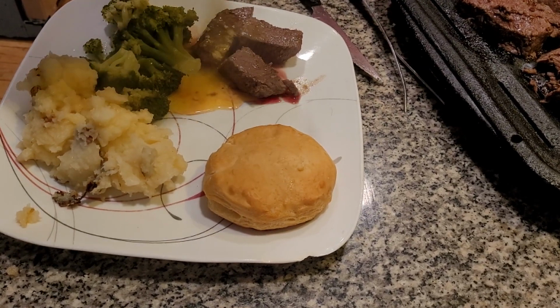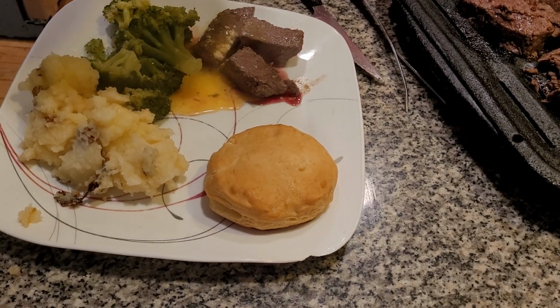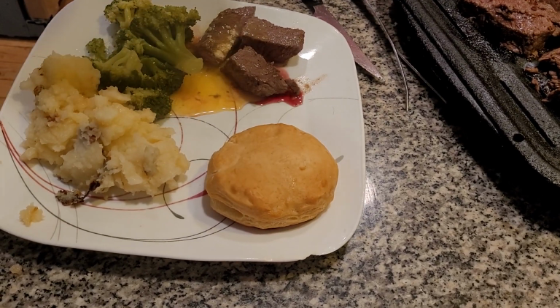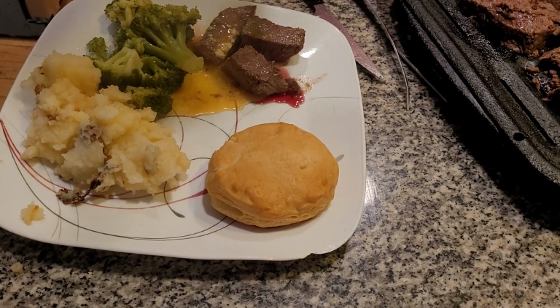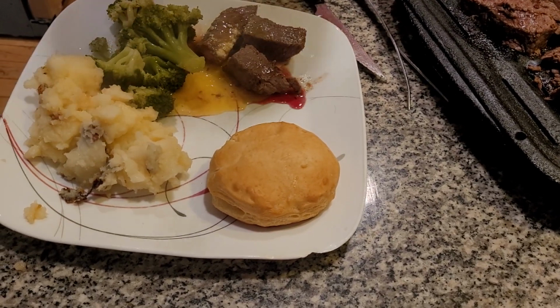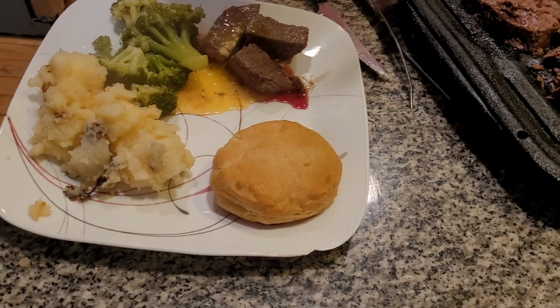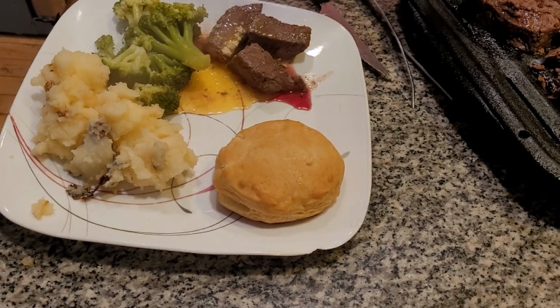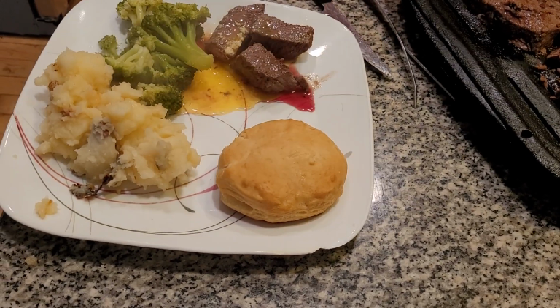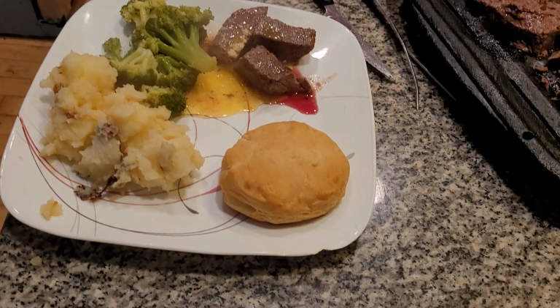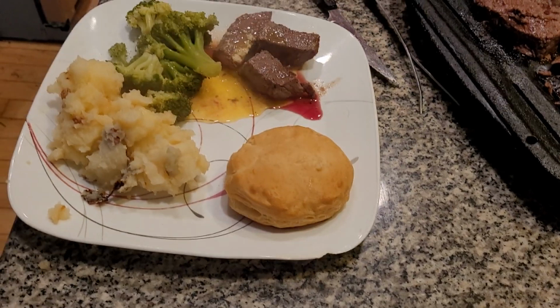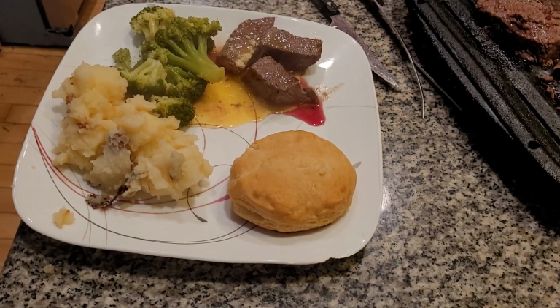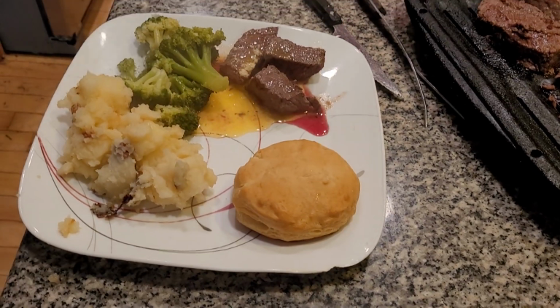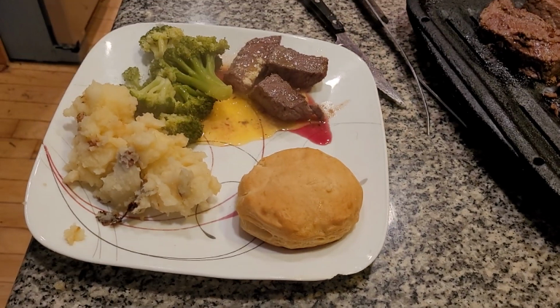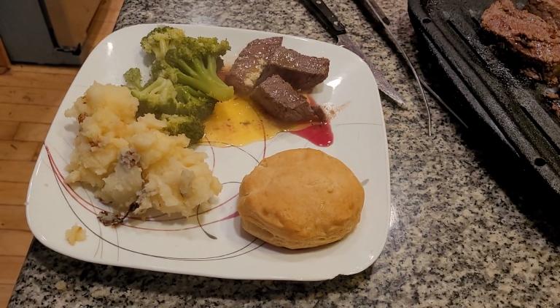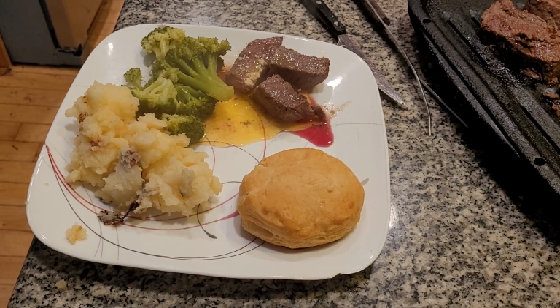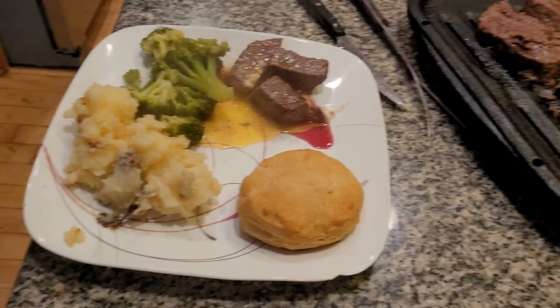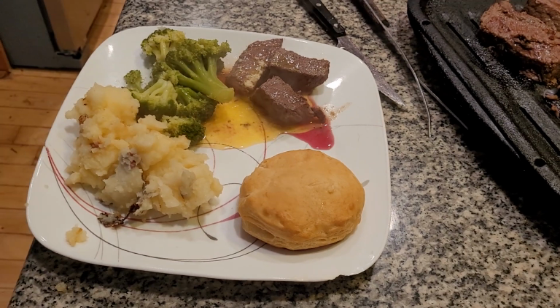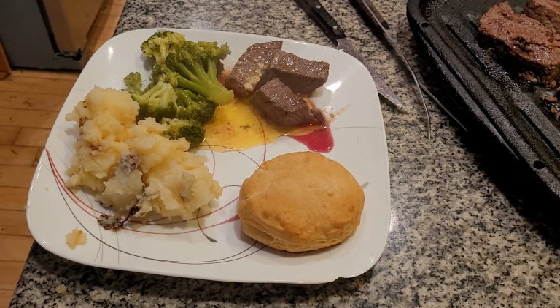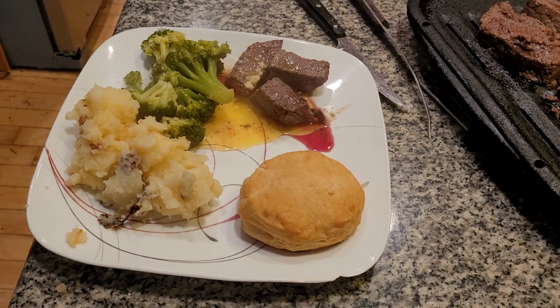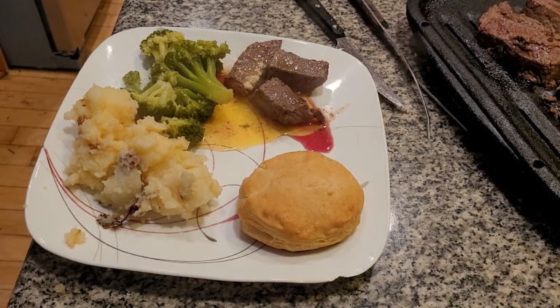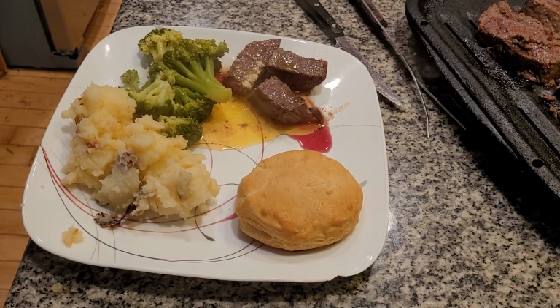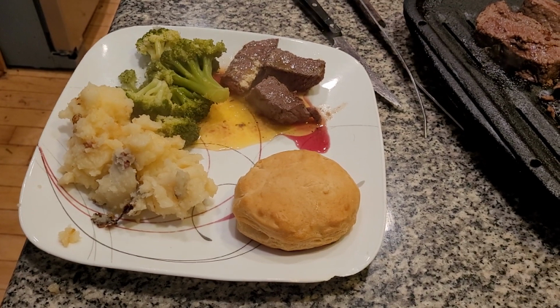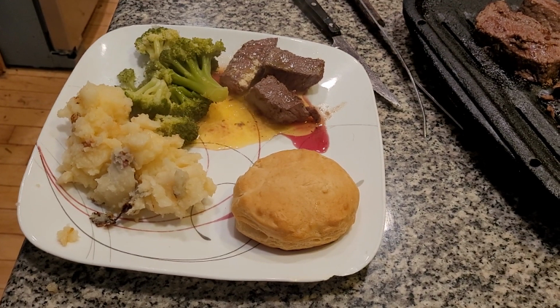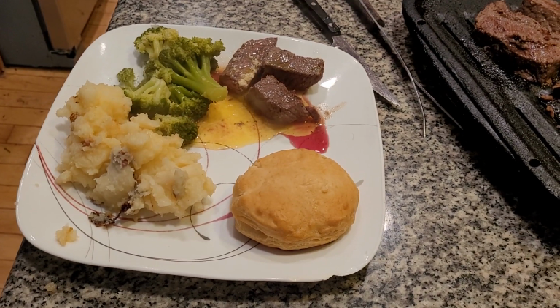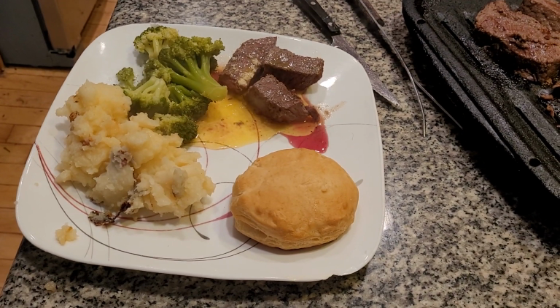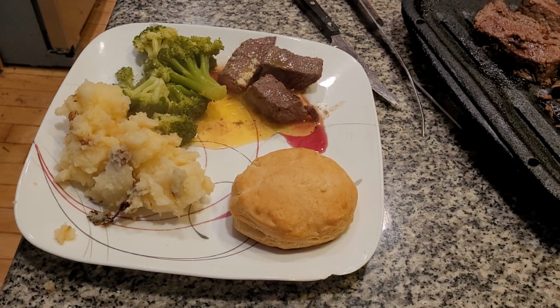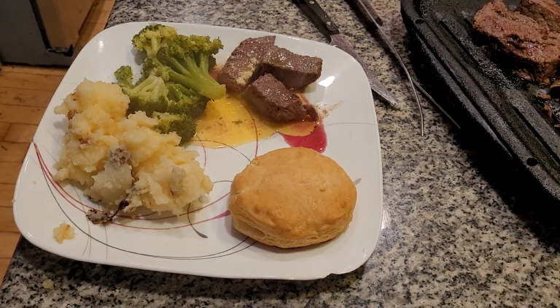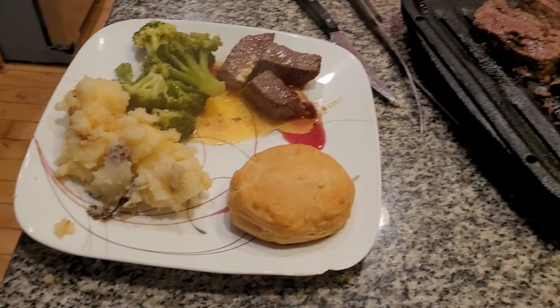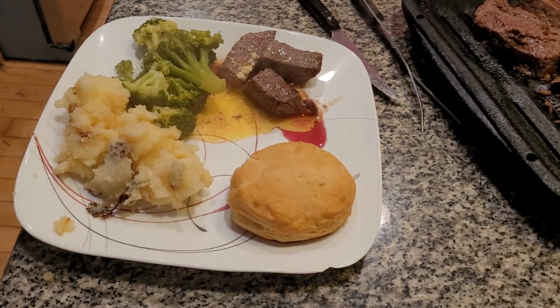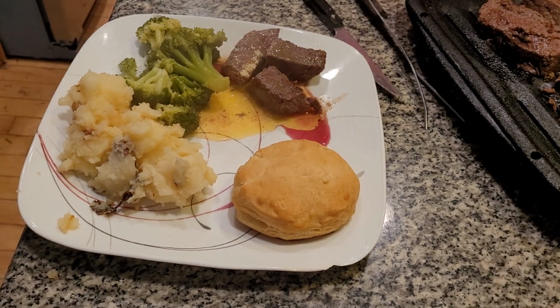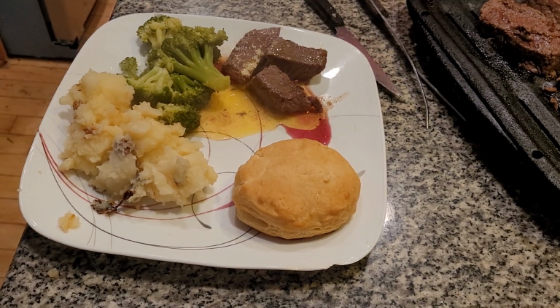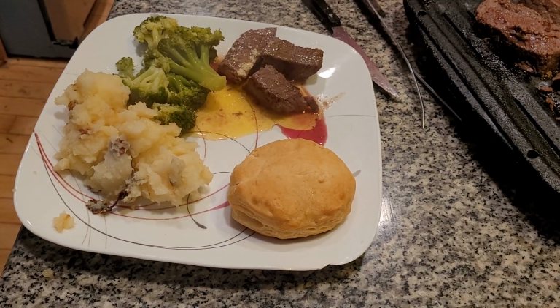And here we have a delicious meal. Have a great day. Please subscribe to my wonderful YouTube channel.